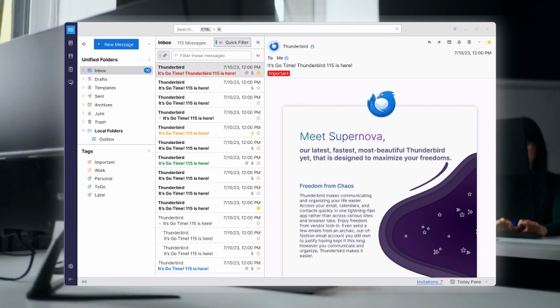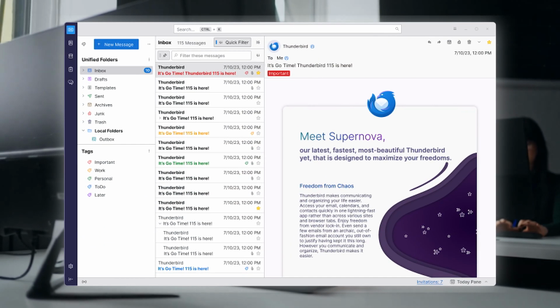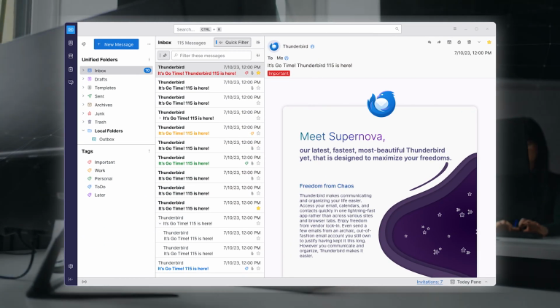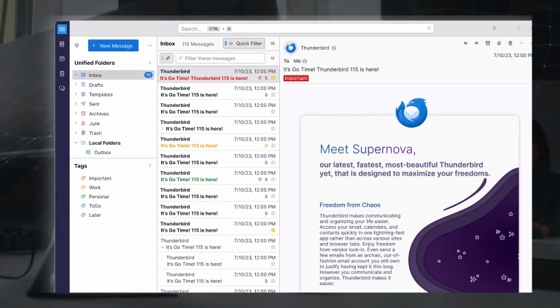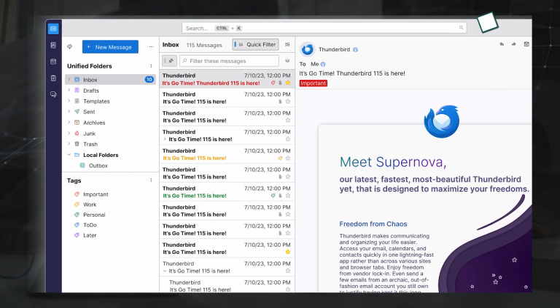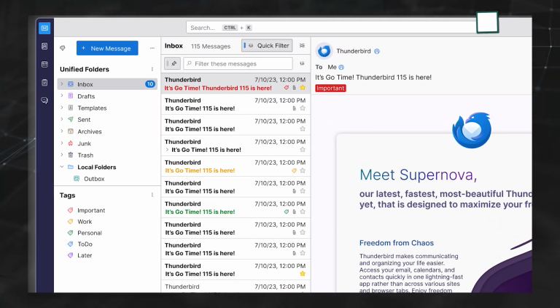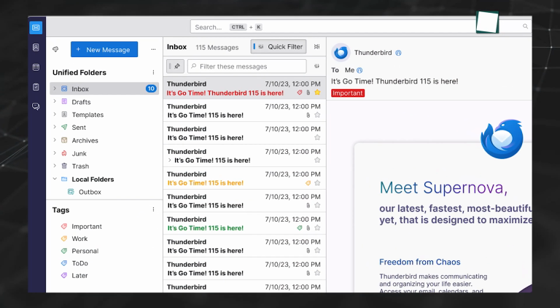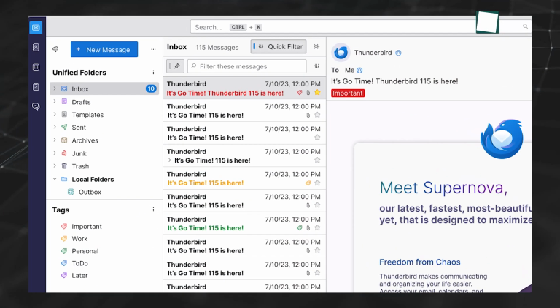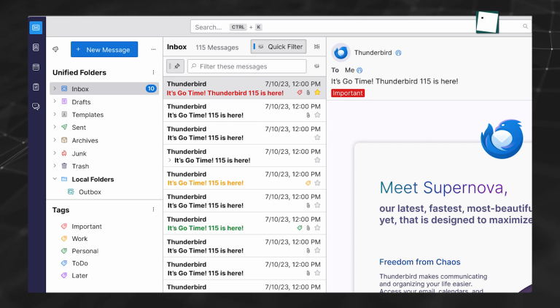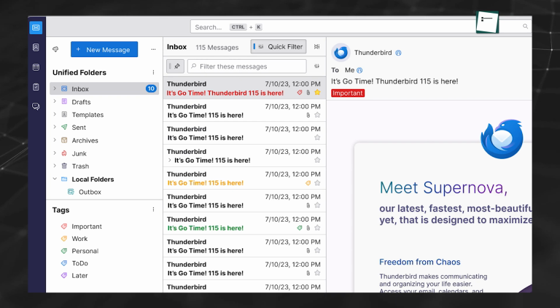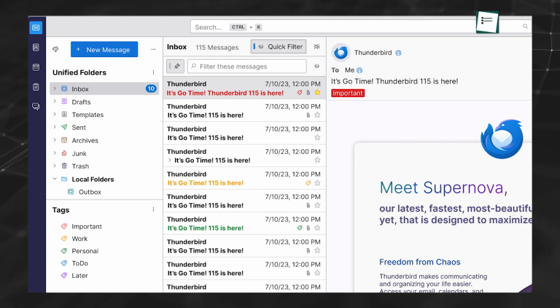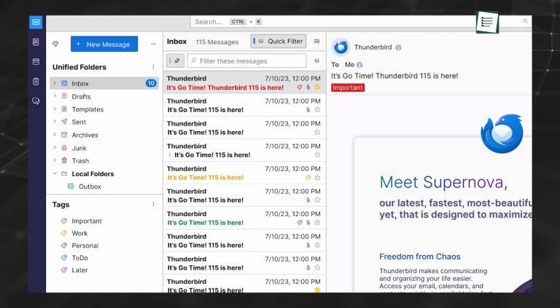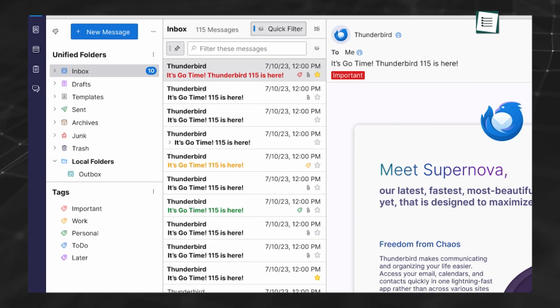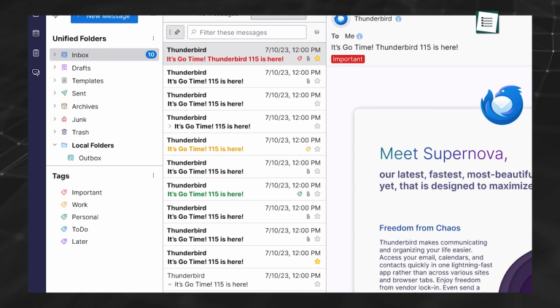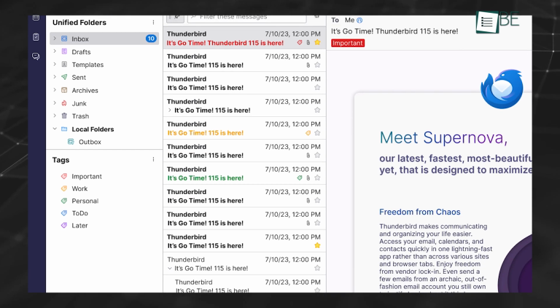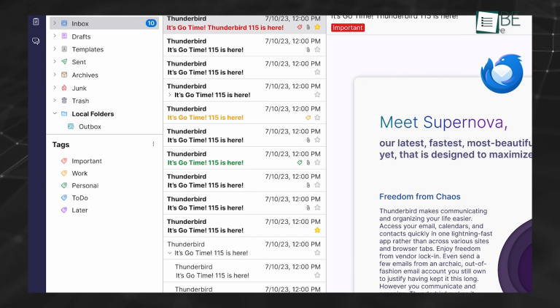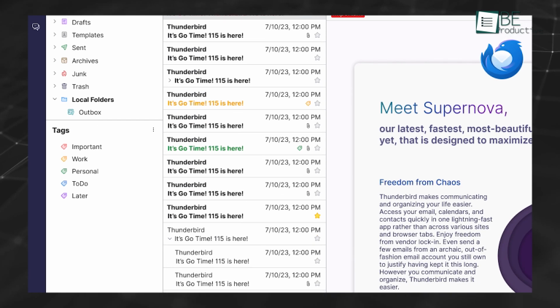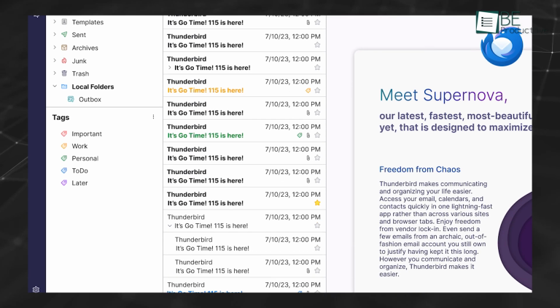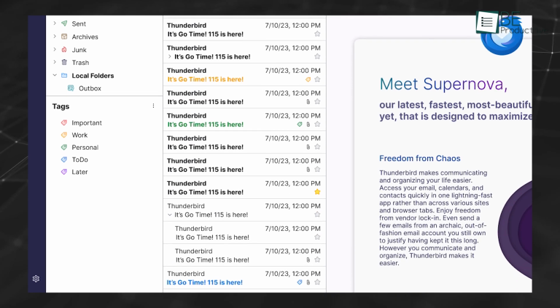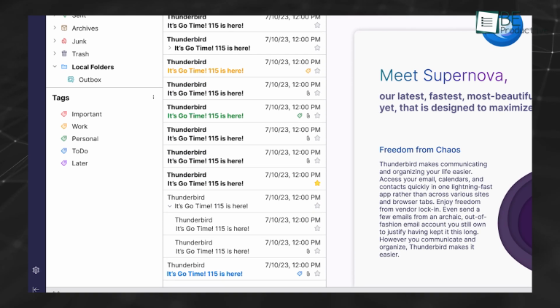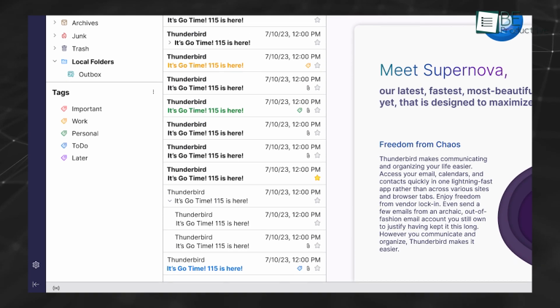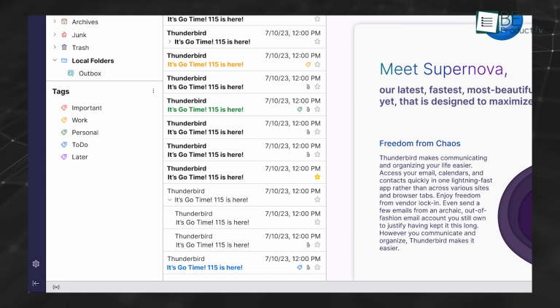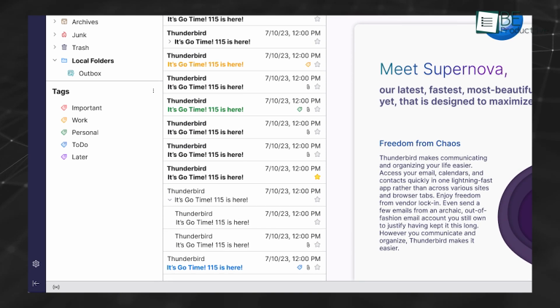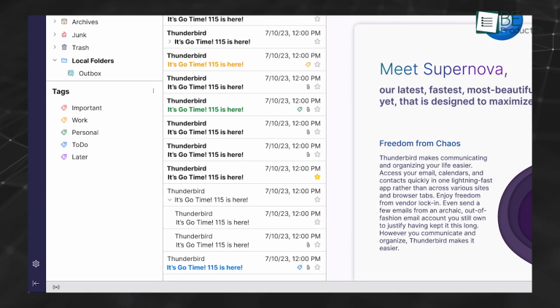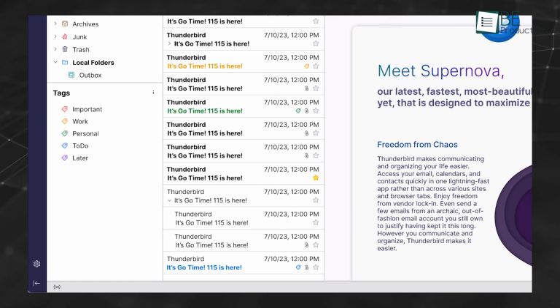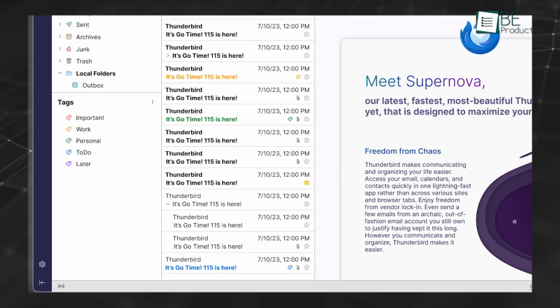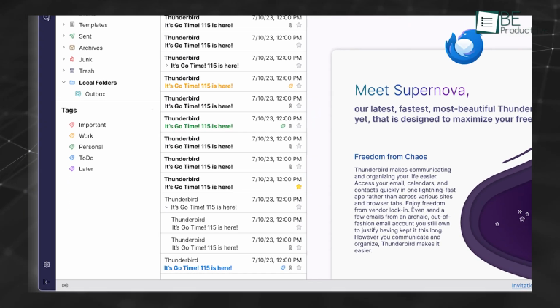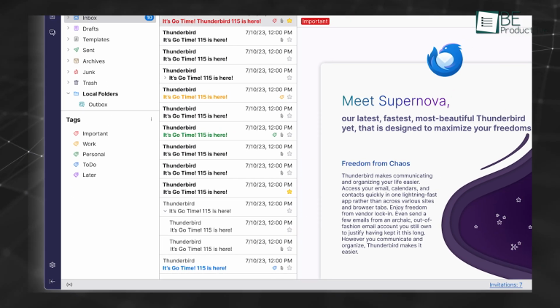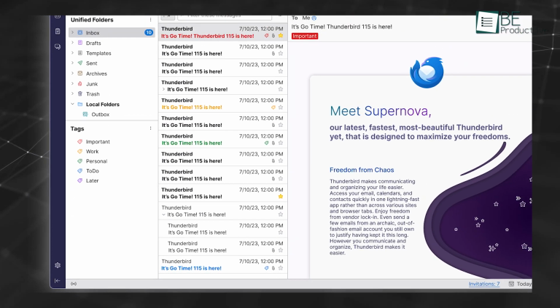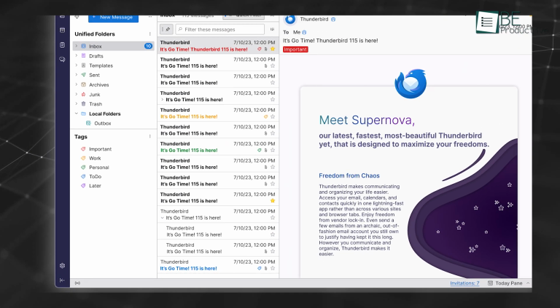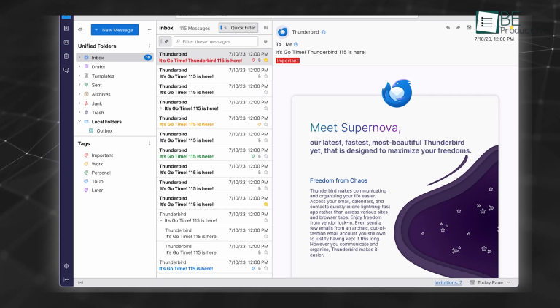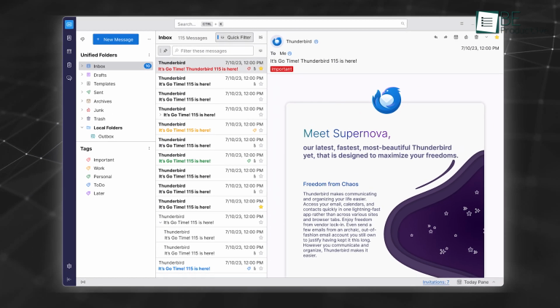The app now runs faster, handles large email archives more smoothly, and feels more stable overall.